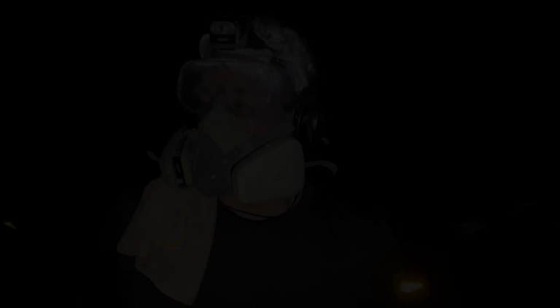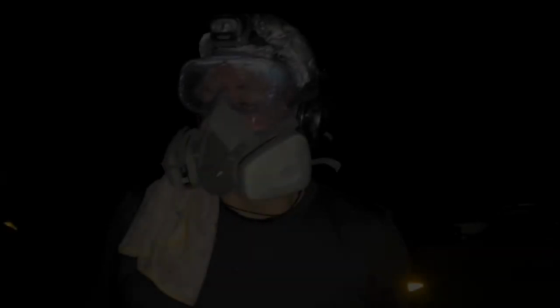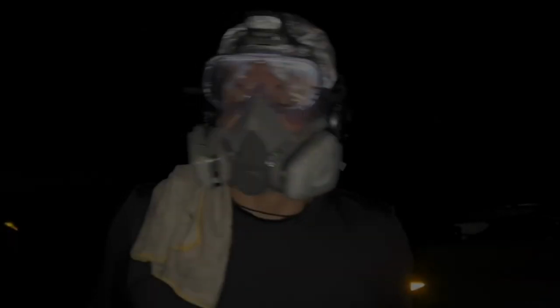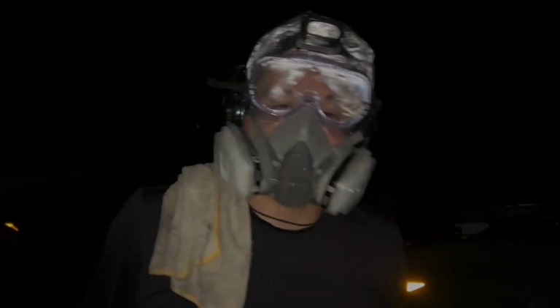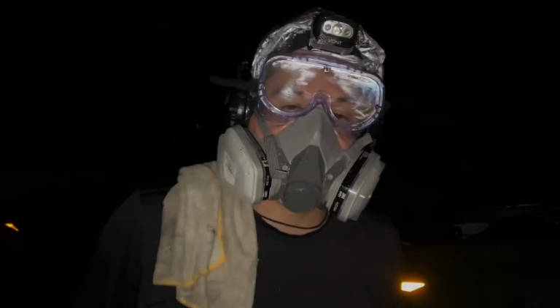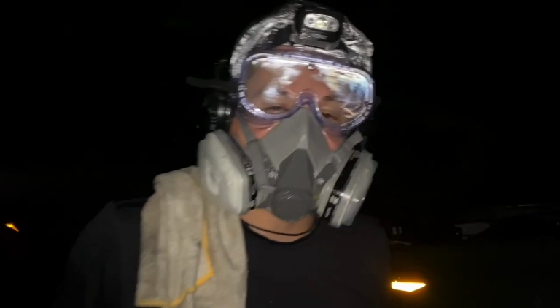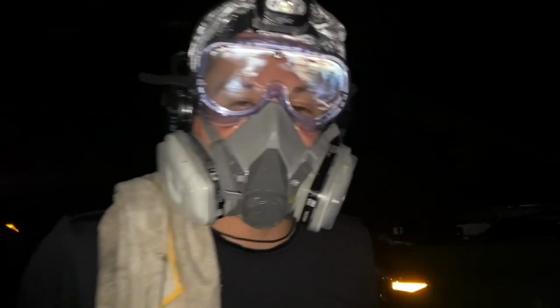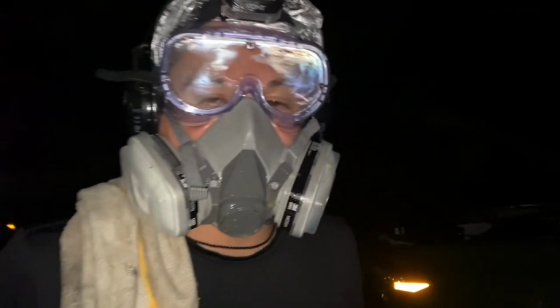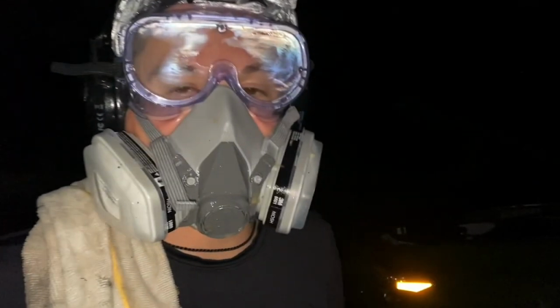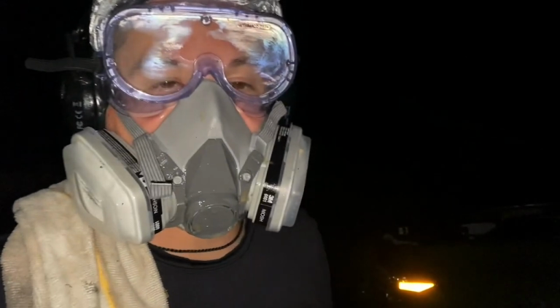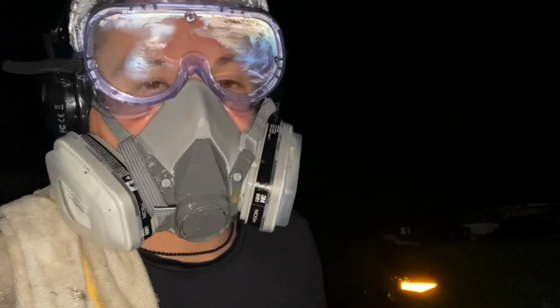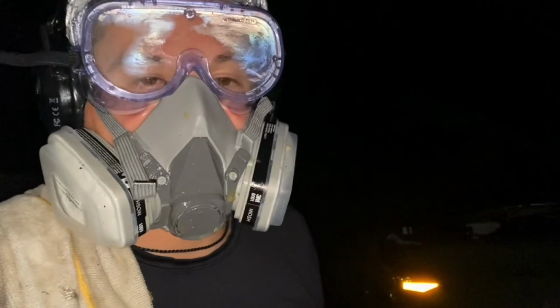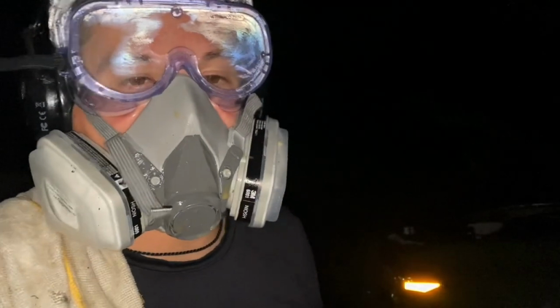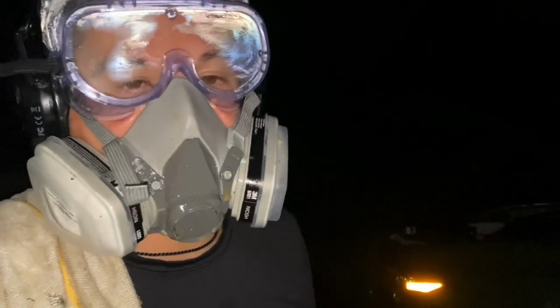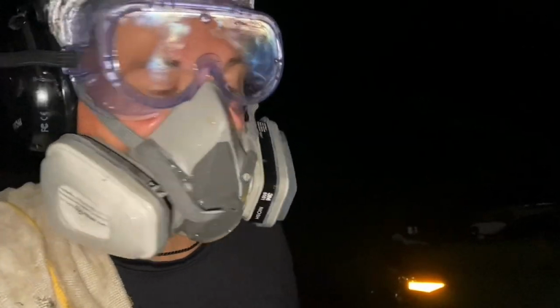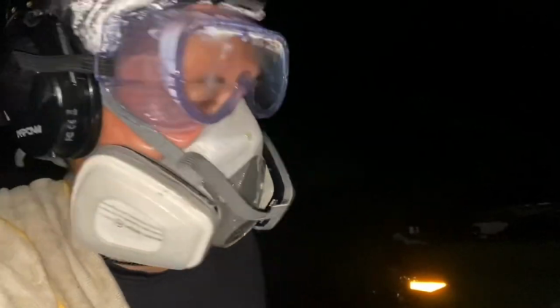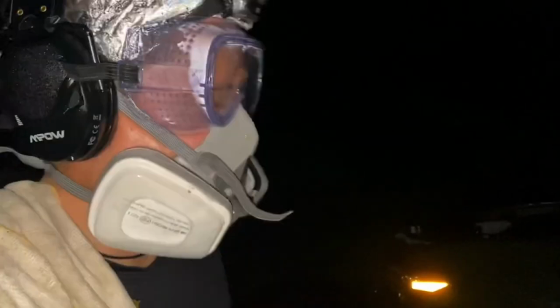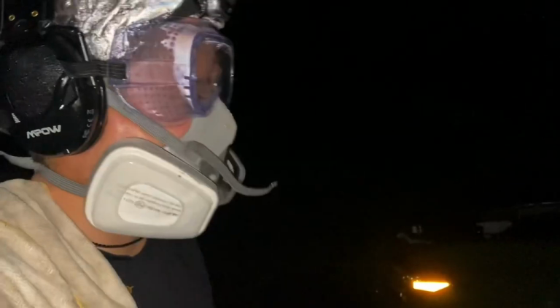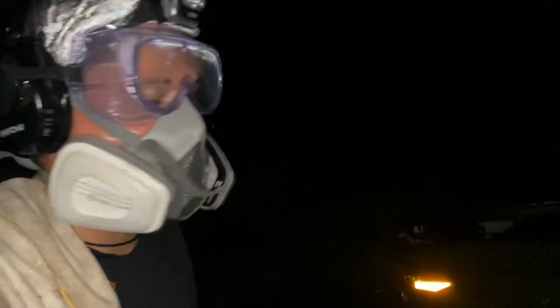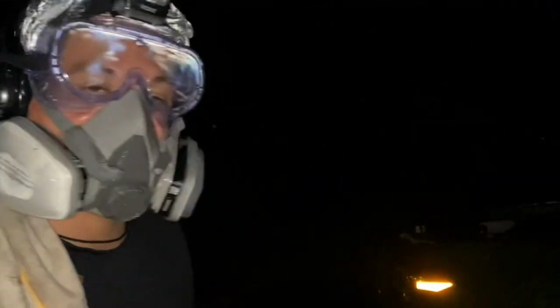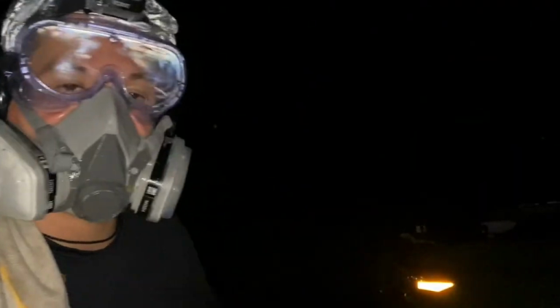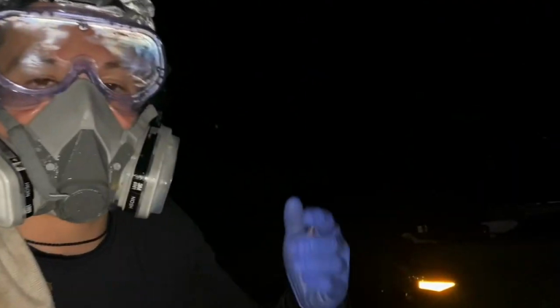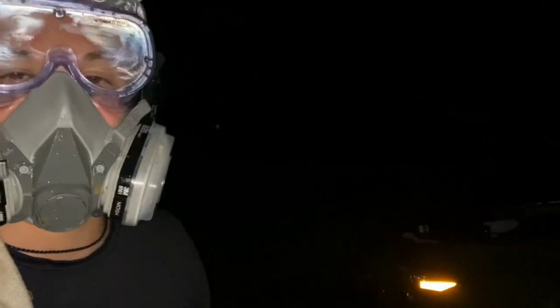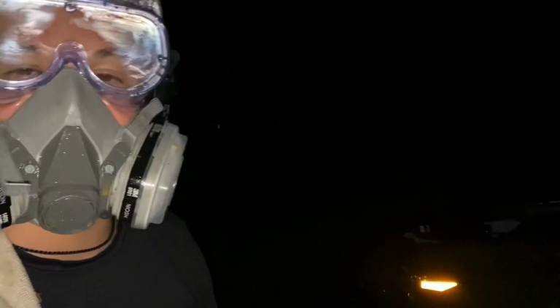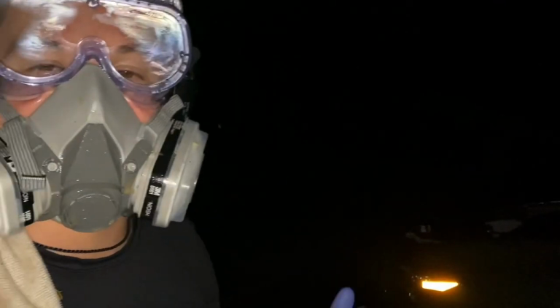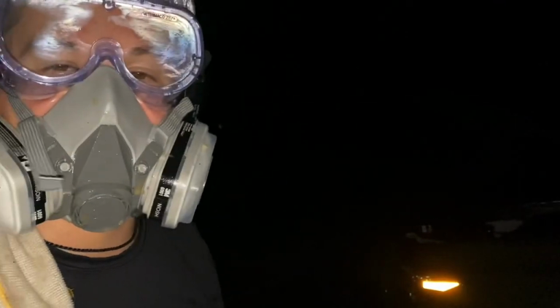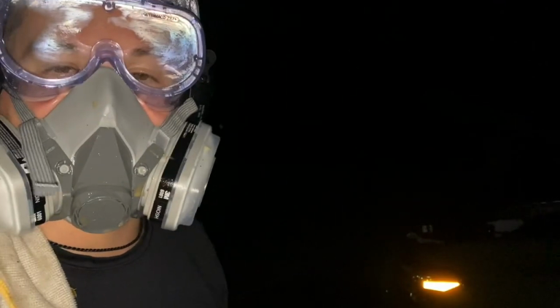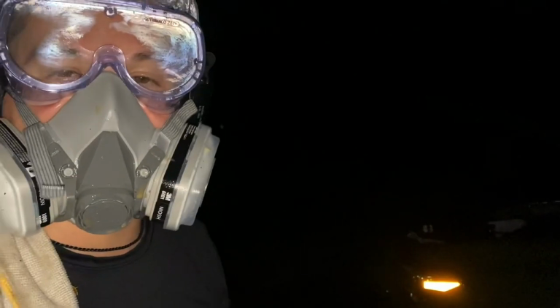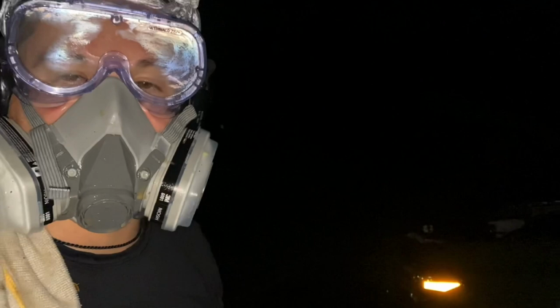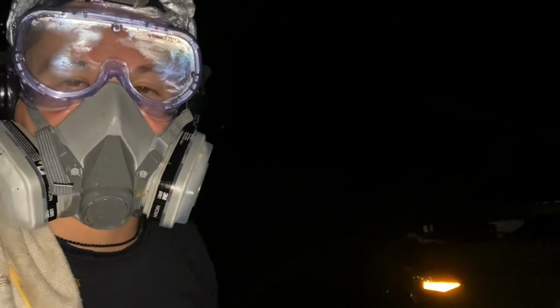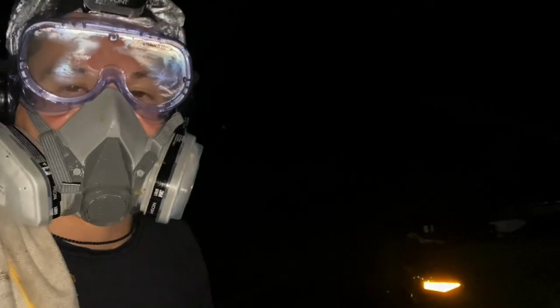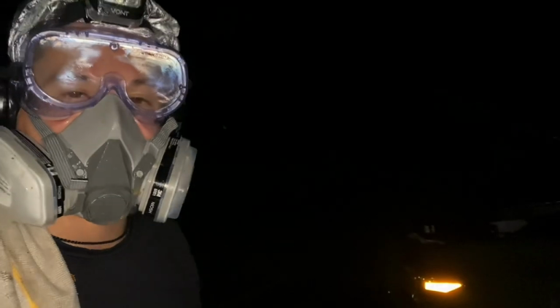Hey guys, Brian over here. I hope you can hear me. I am in the process of doing the fluid film for my truck.